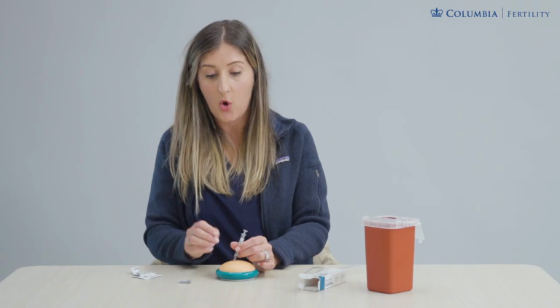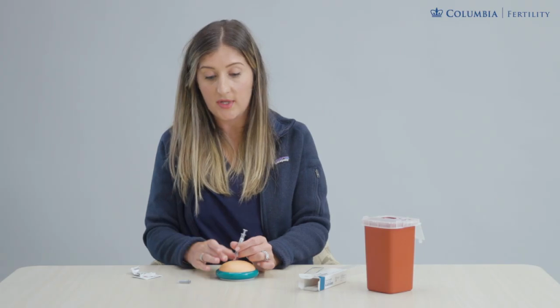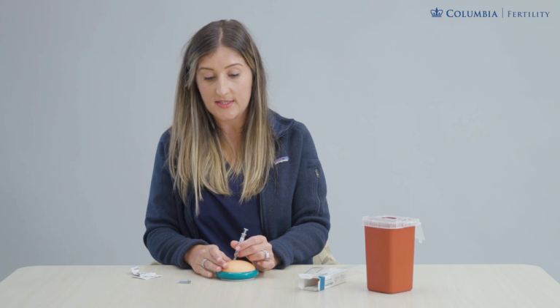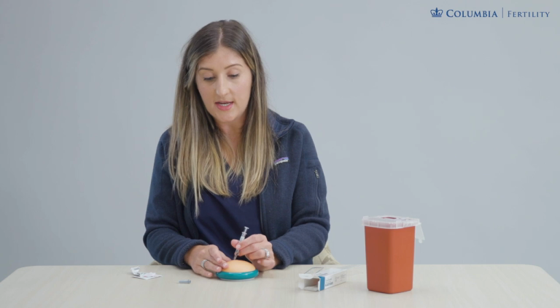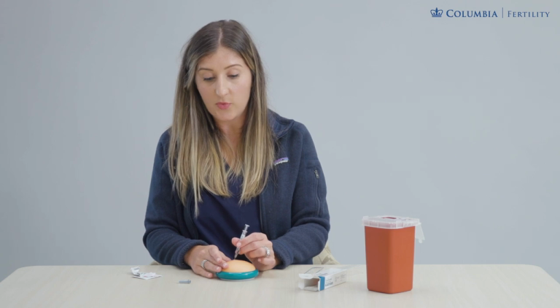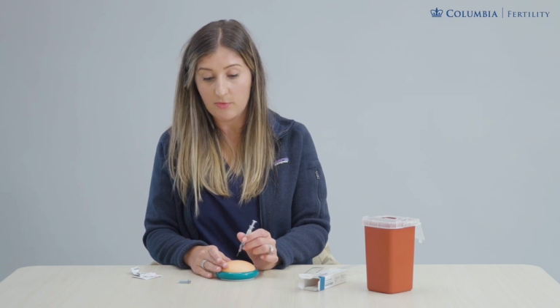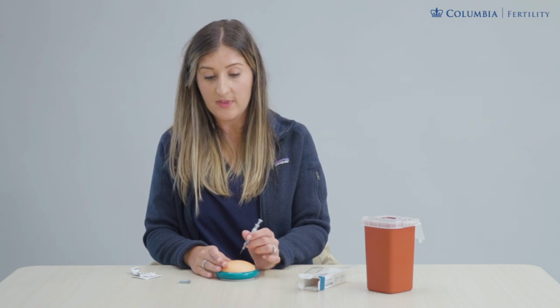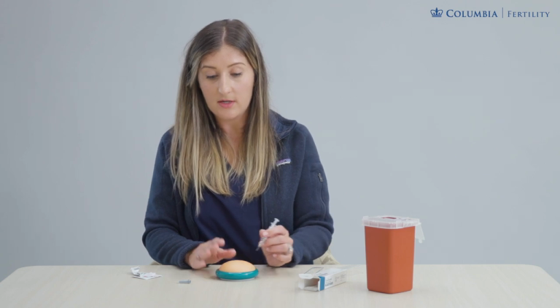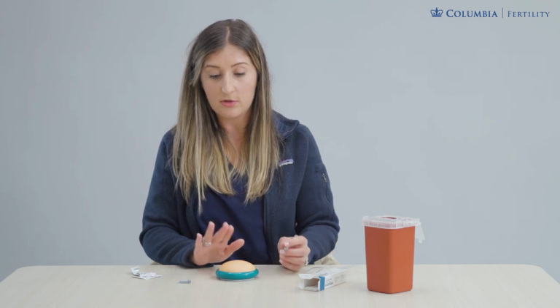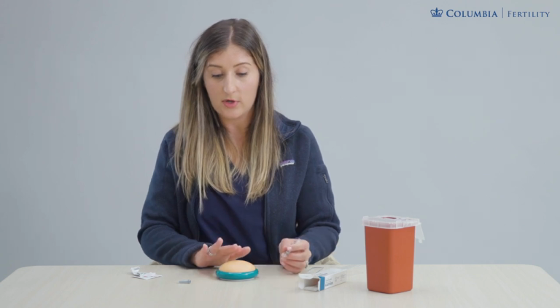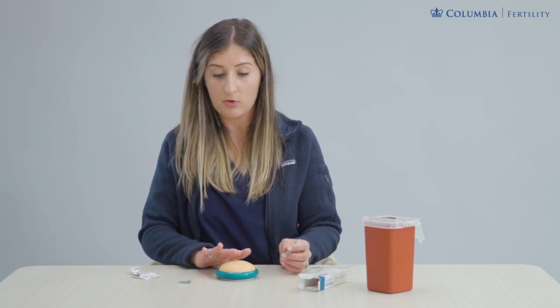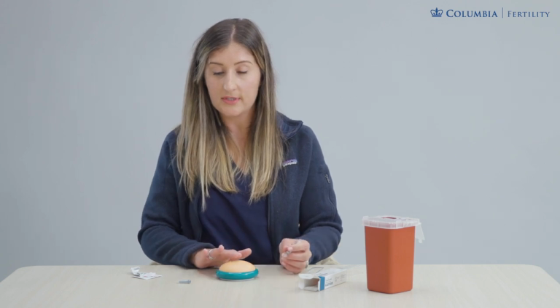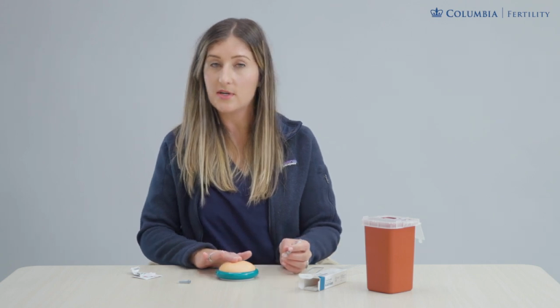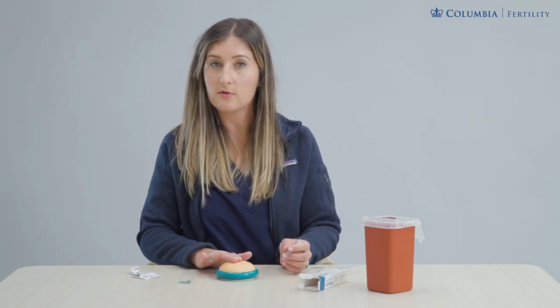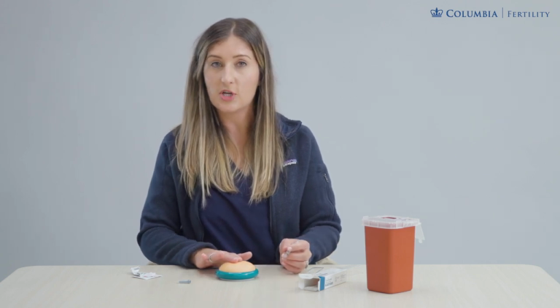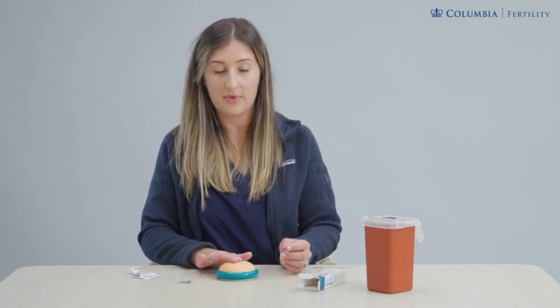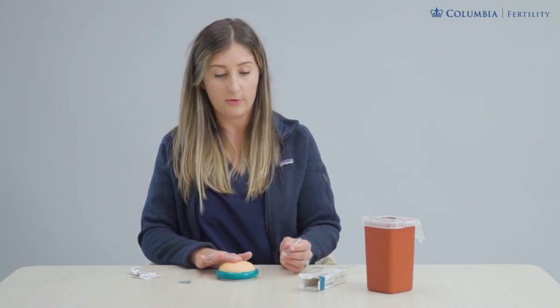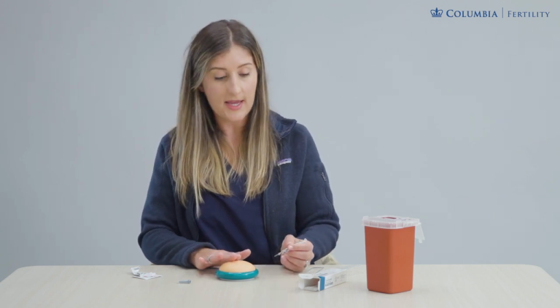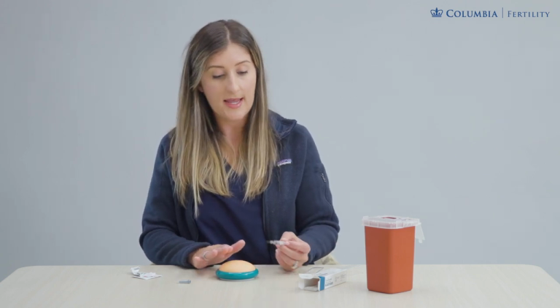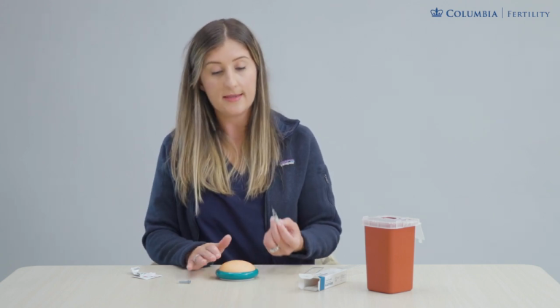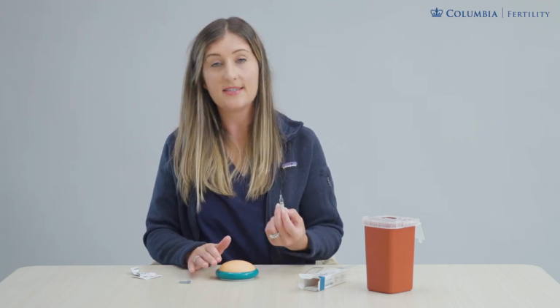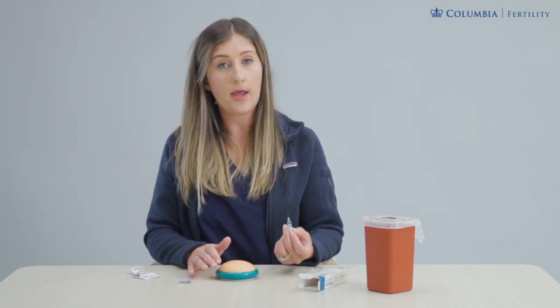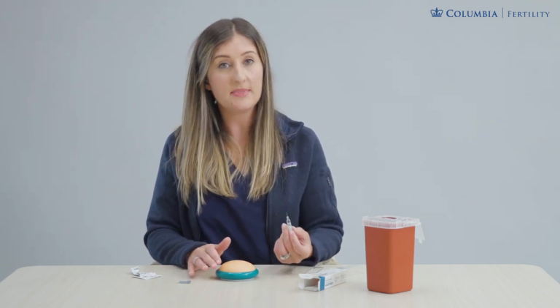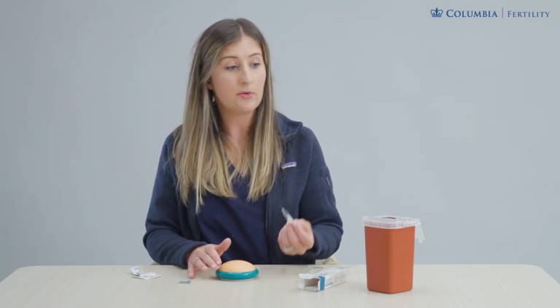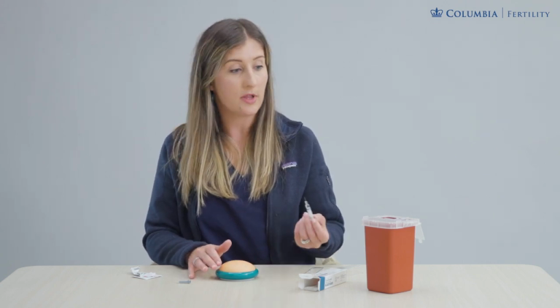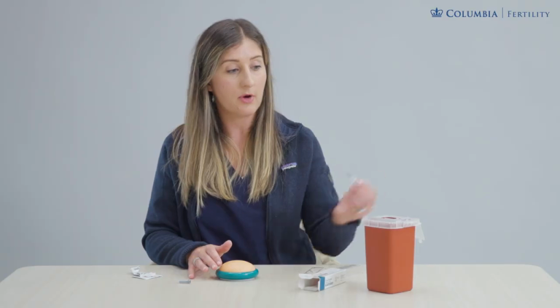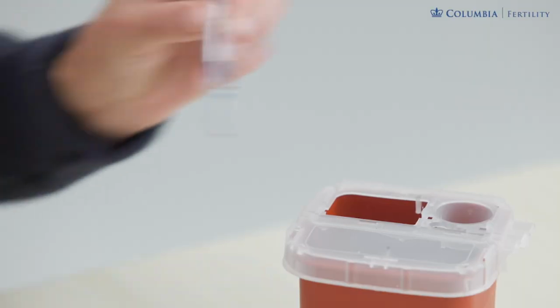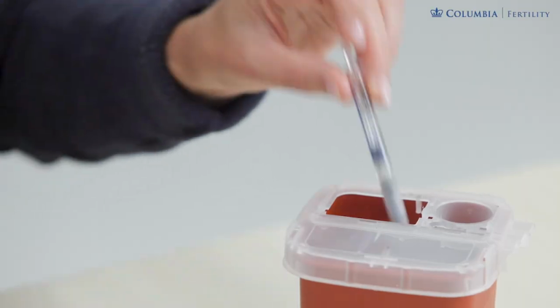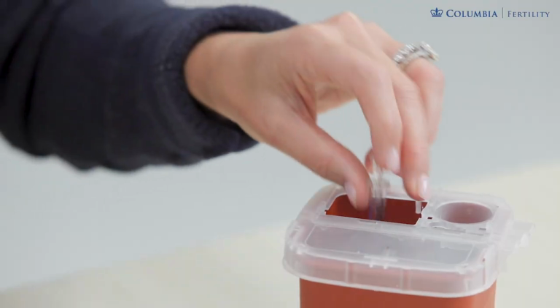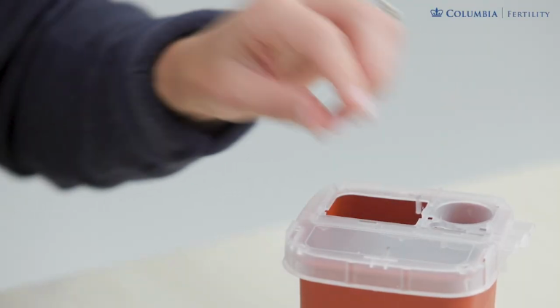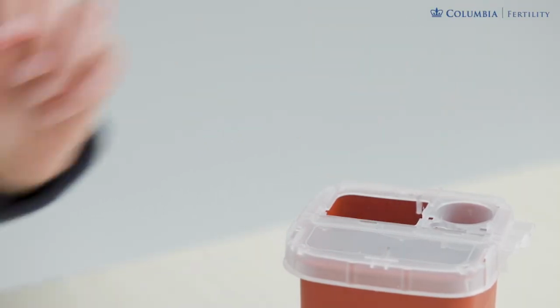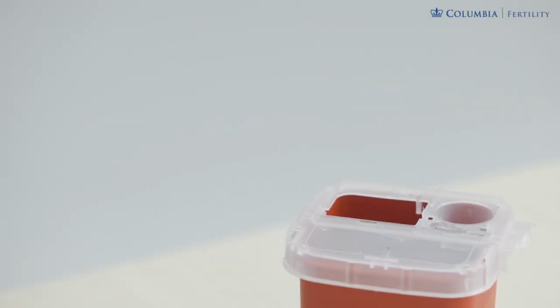Once it's done we remove the needle. You can hold gauze over top if you'd like. This is now empty and we're going to throw it in our red sharps container.